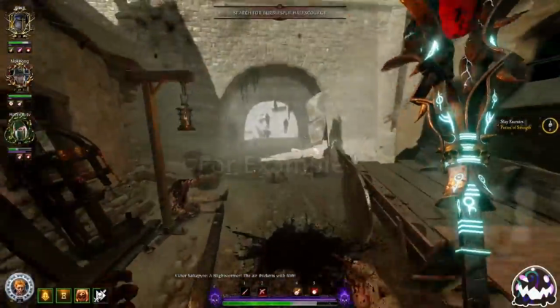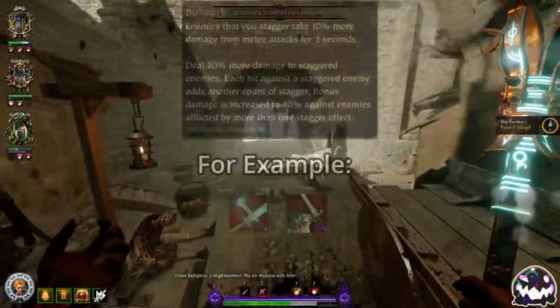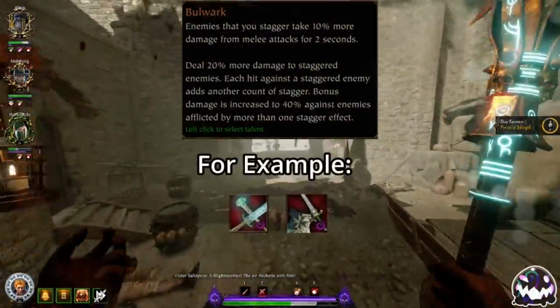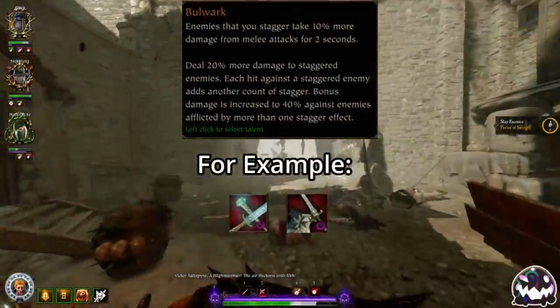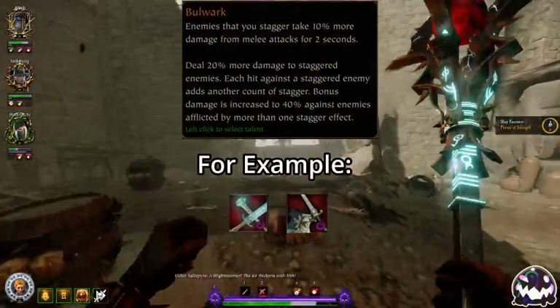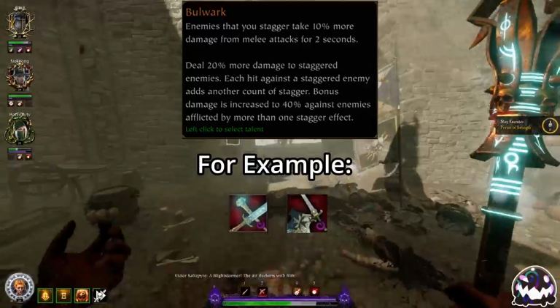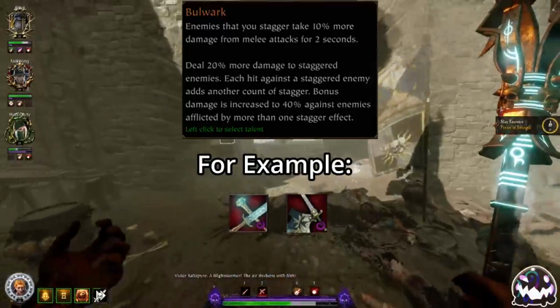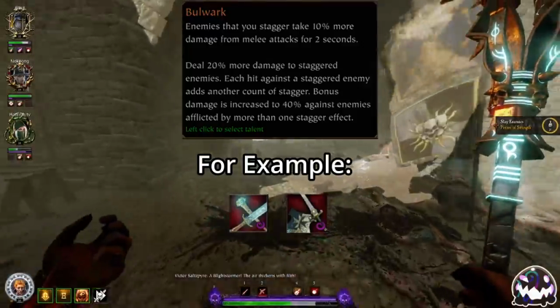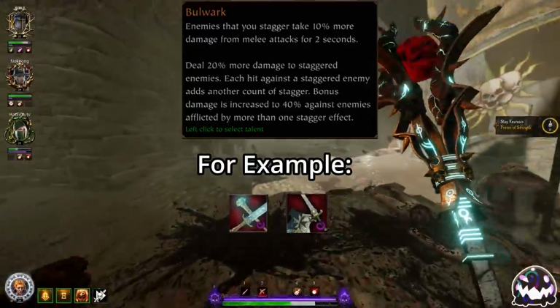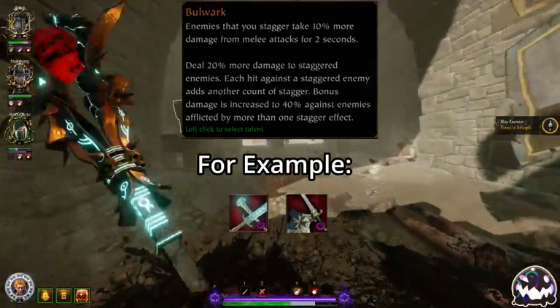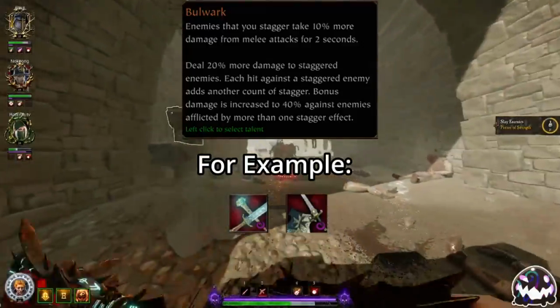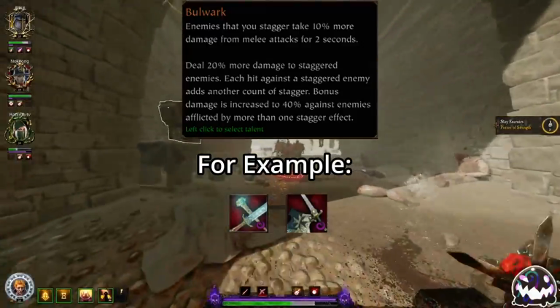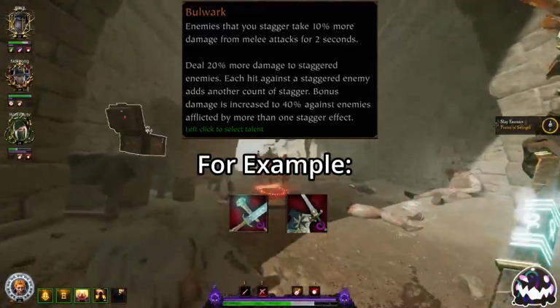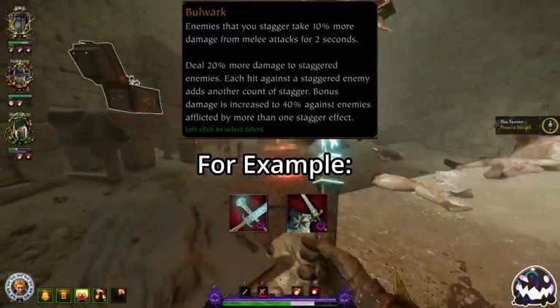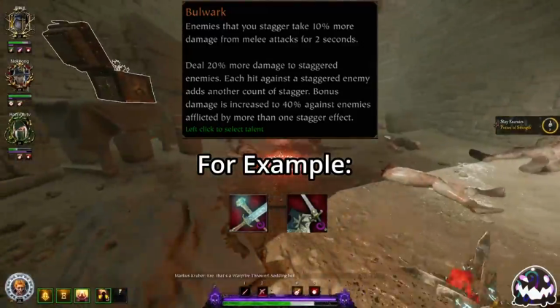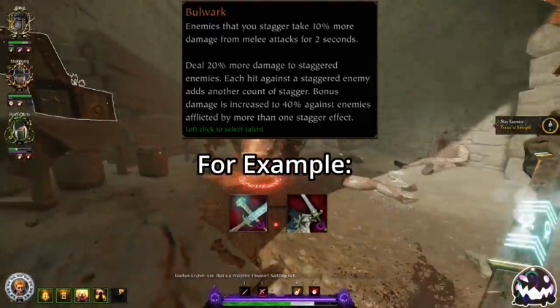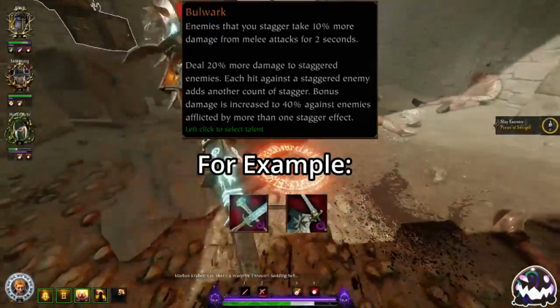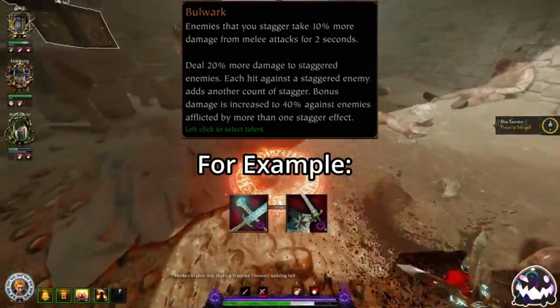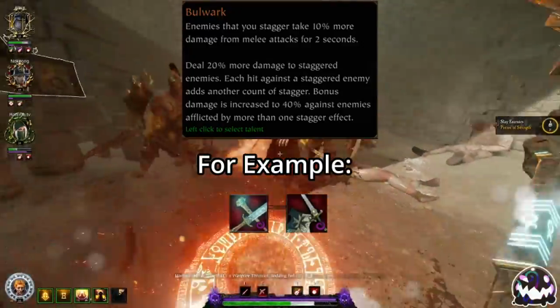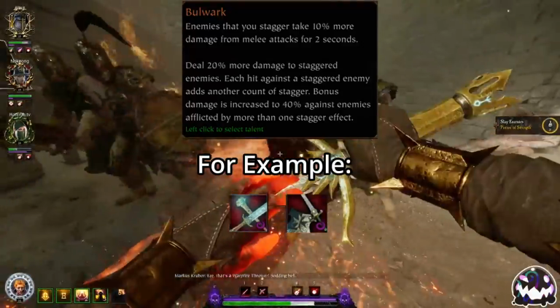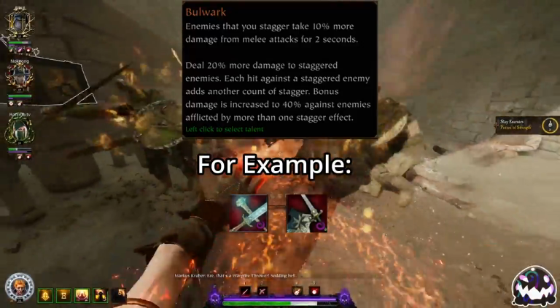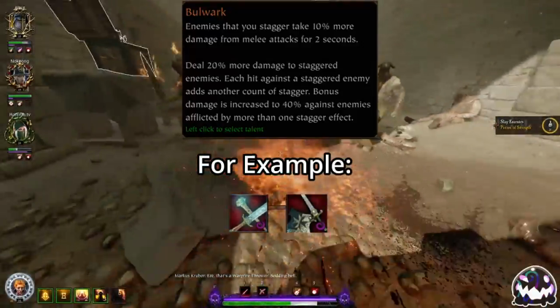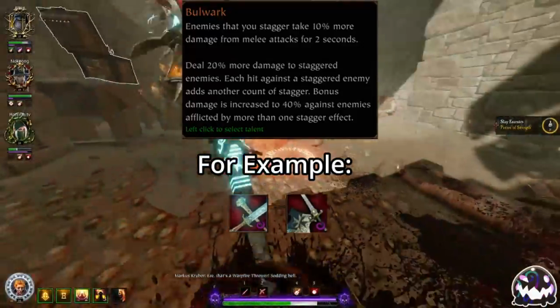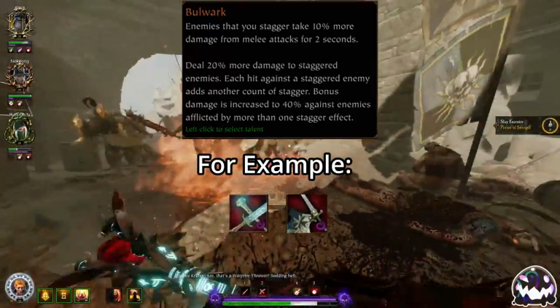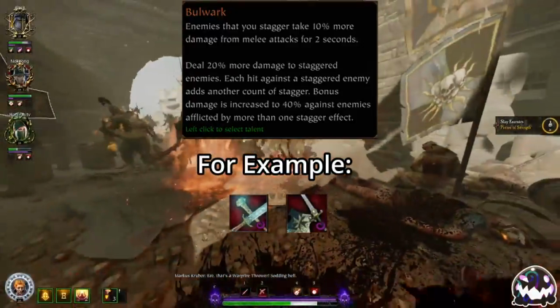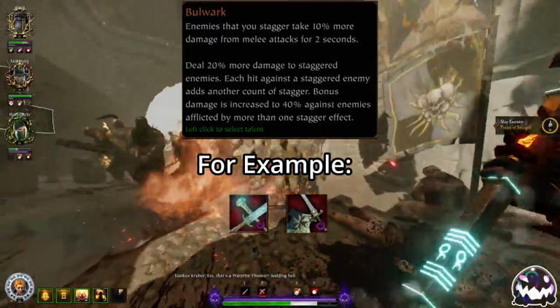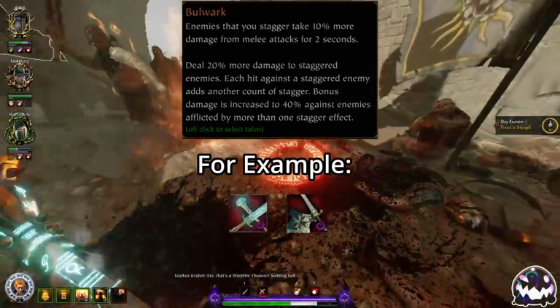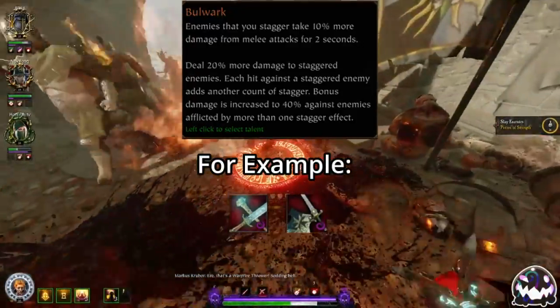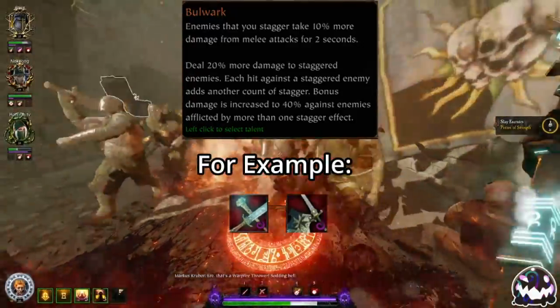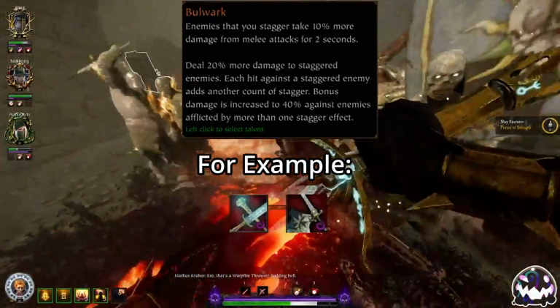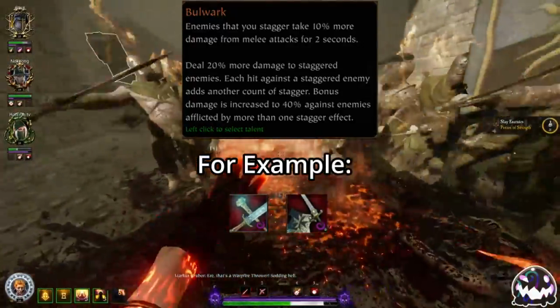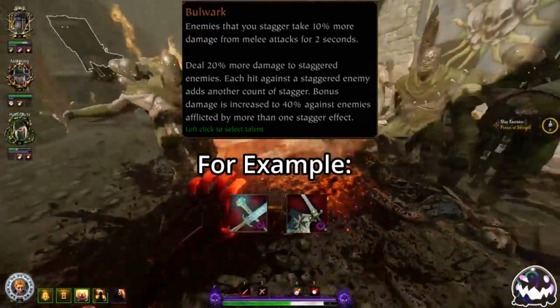Use Bulwark on shields and the same weapons you'd use for Mainstay for when you want to boost your team's damage instead of your own.